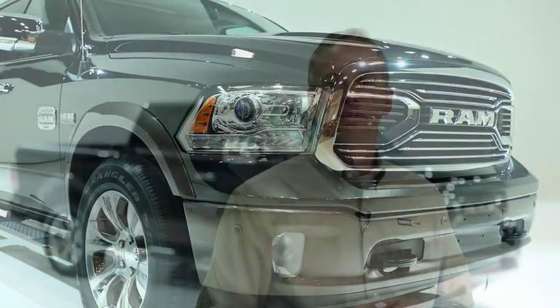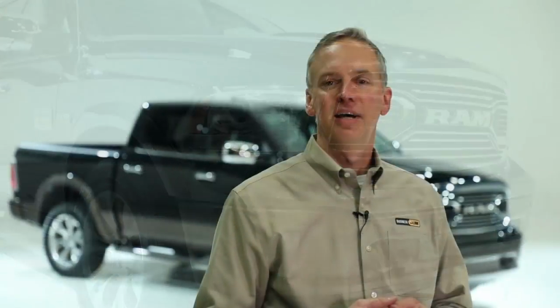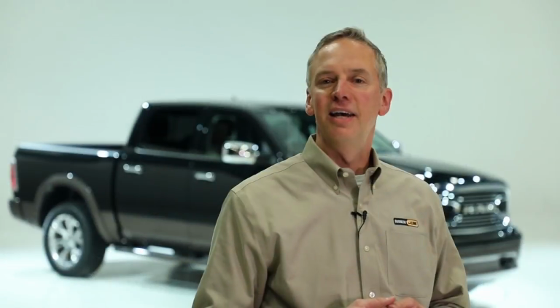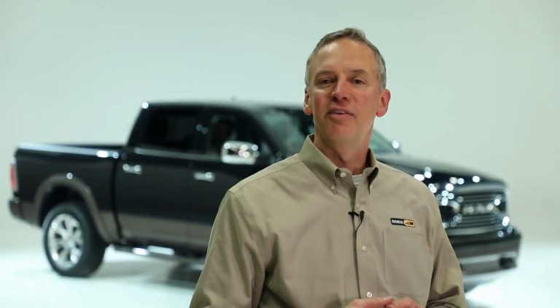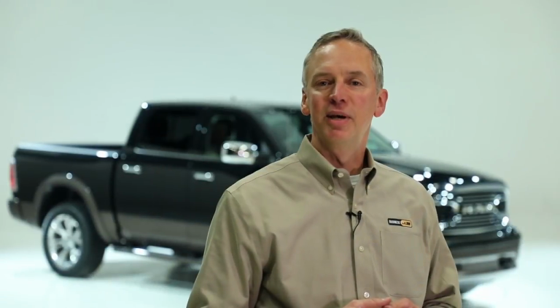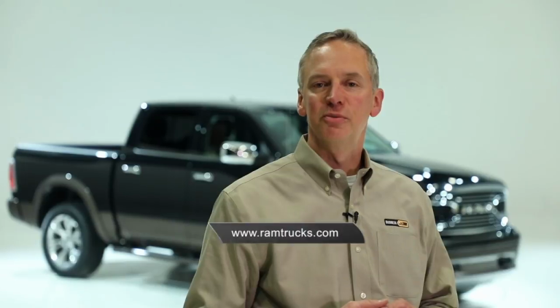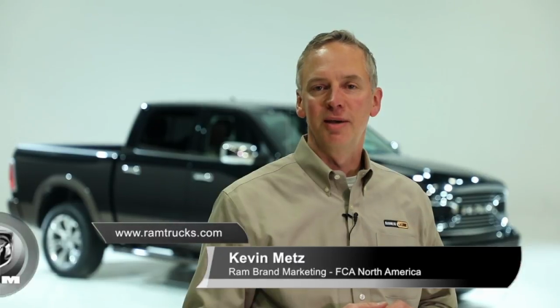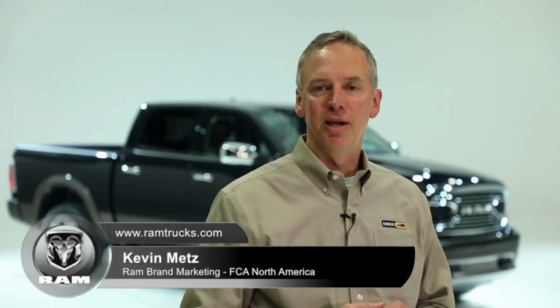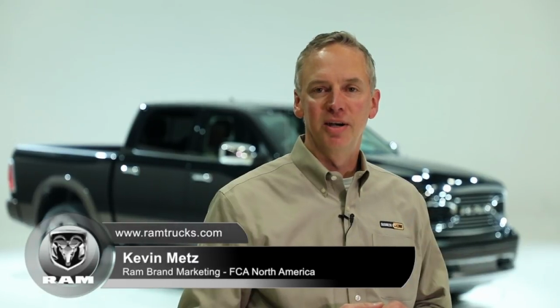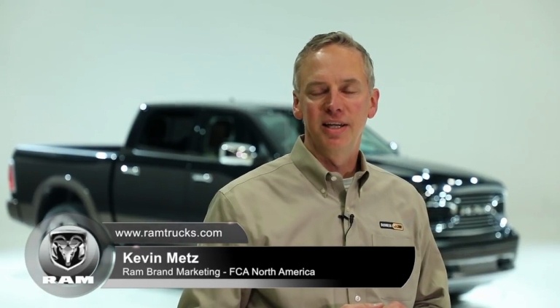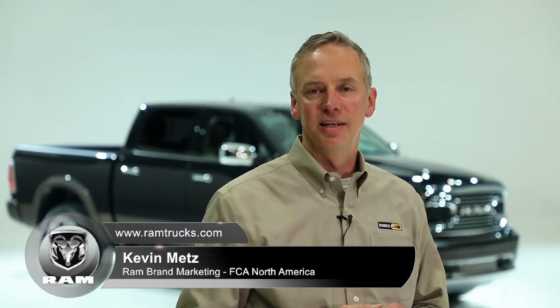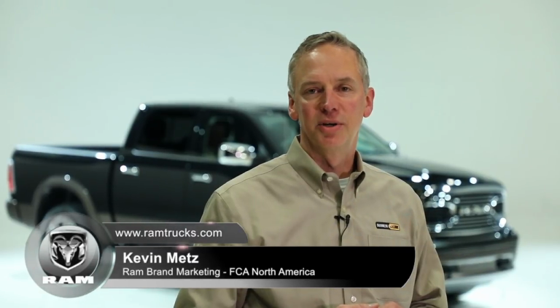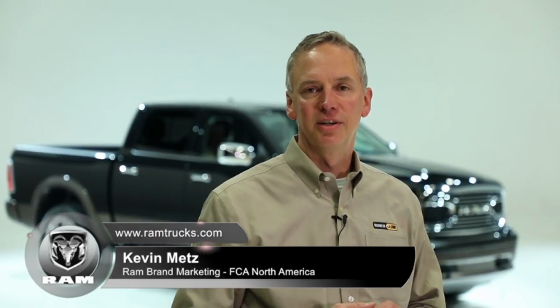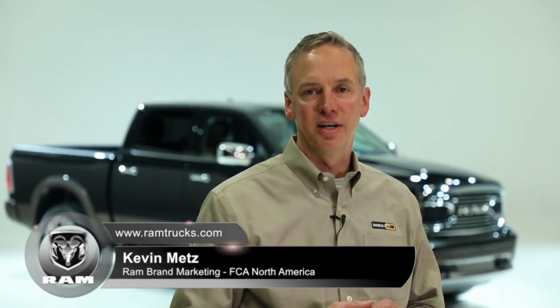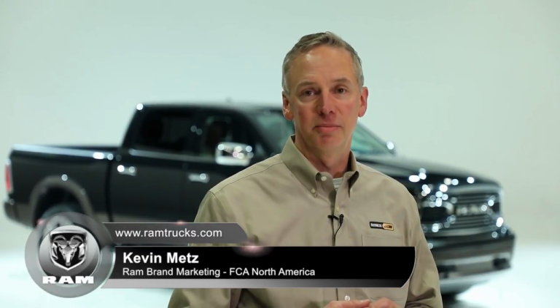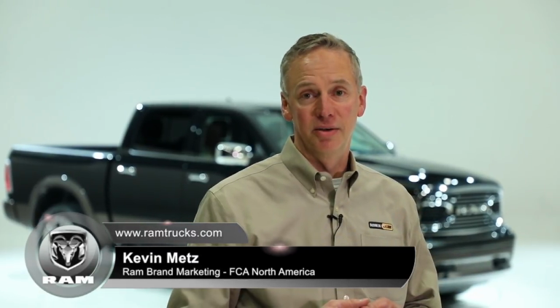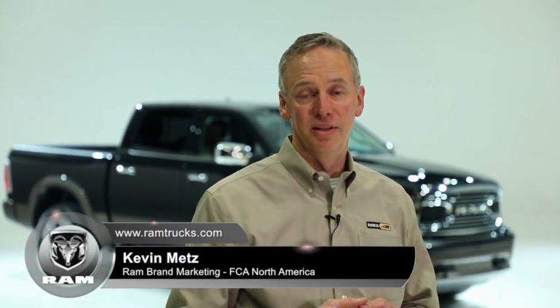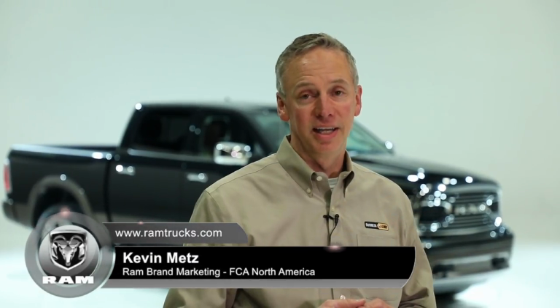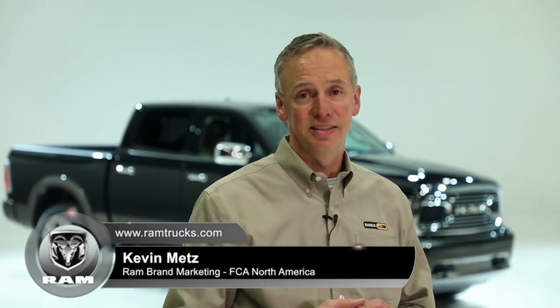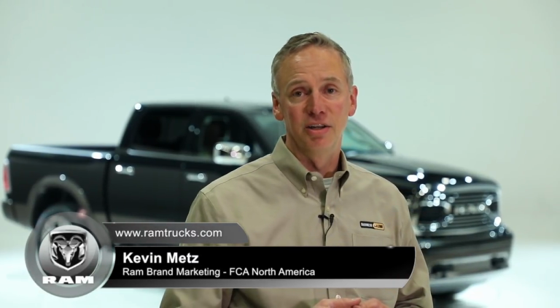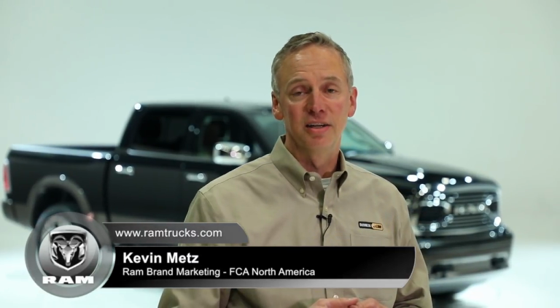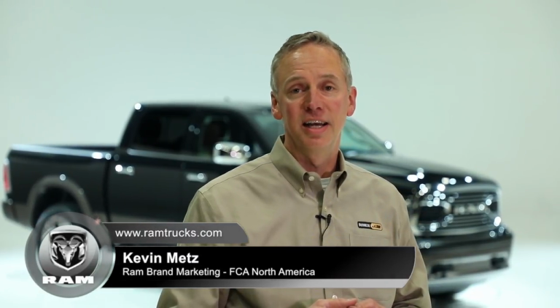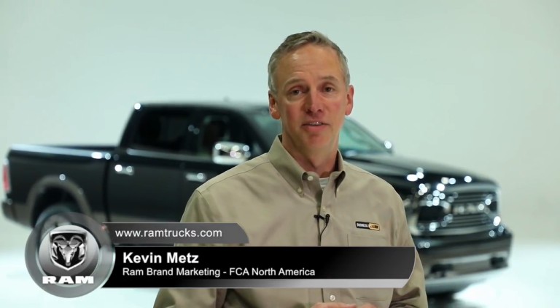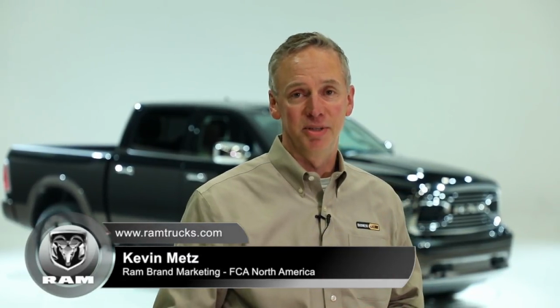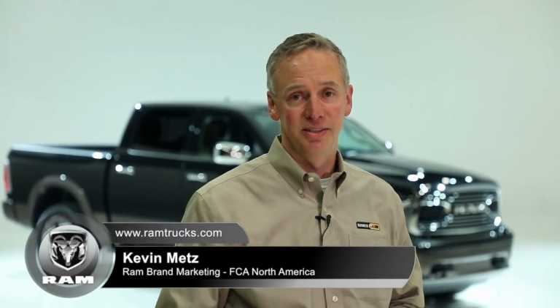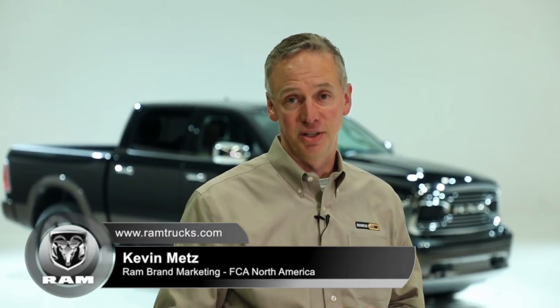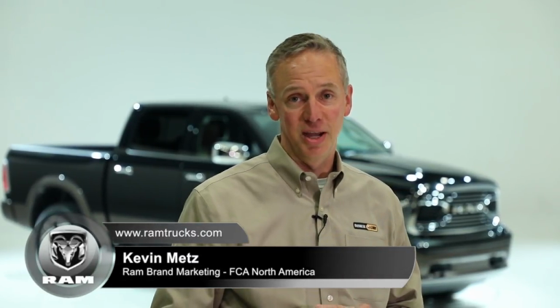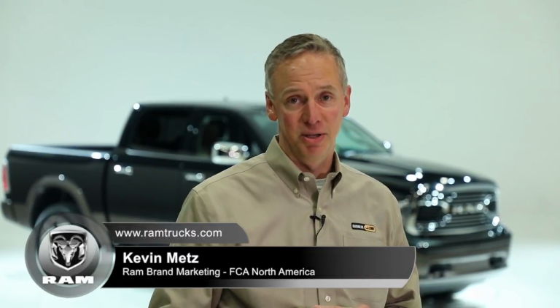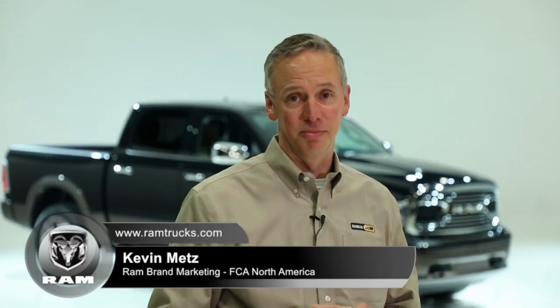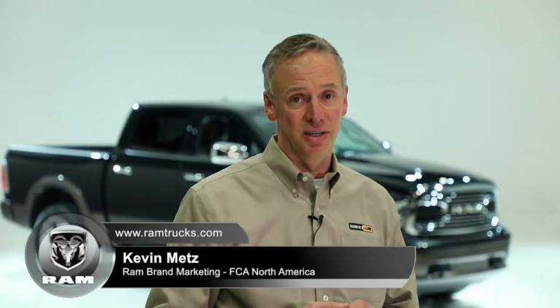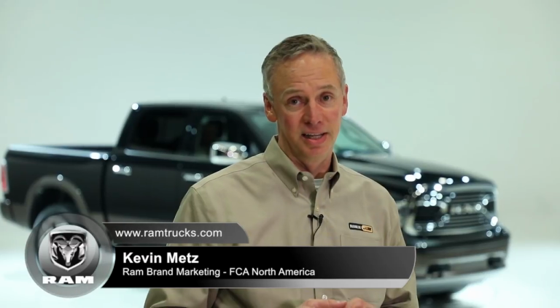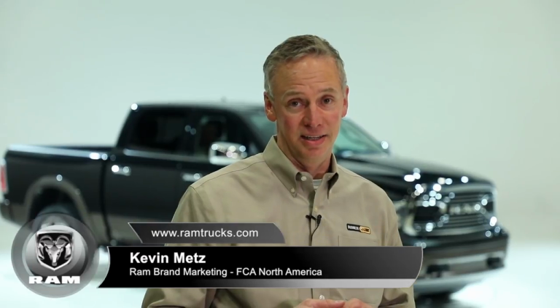Hi, I'm Kevin Metz from Ram Brand Marketing, and we're here to talk about the latest in a long line of updates to the Ram pickup truck line.